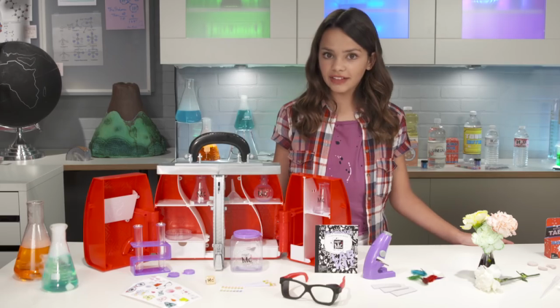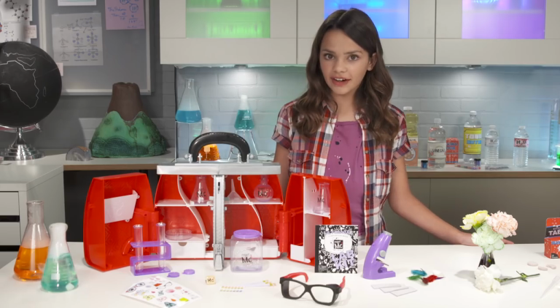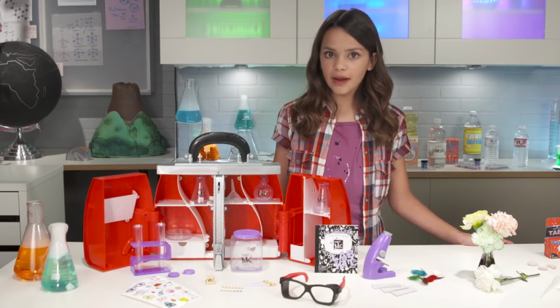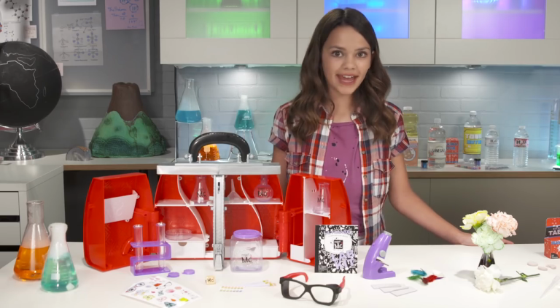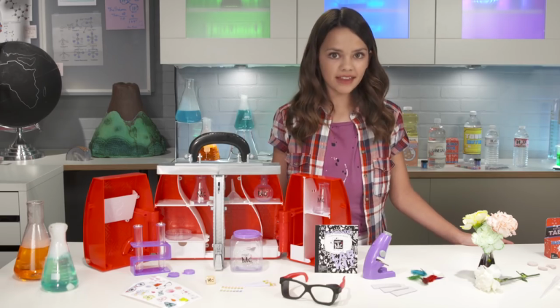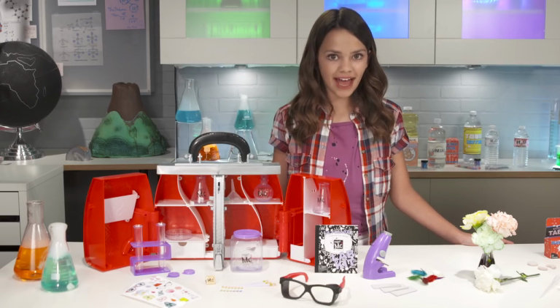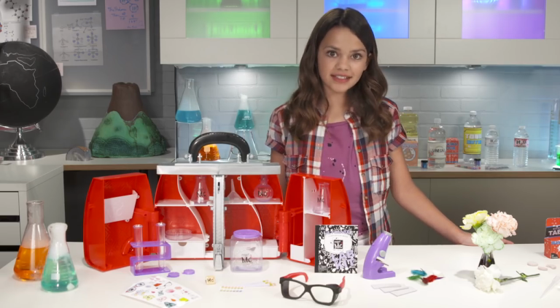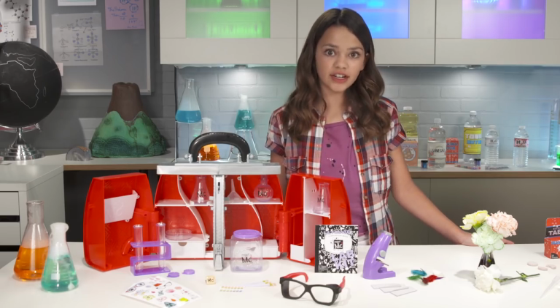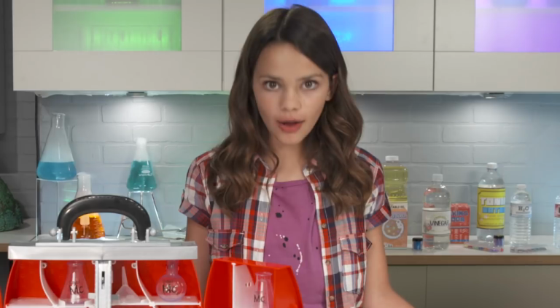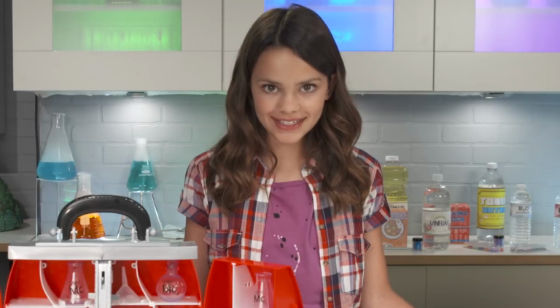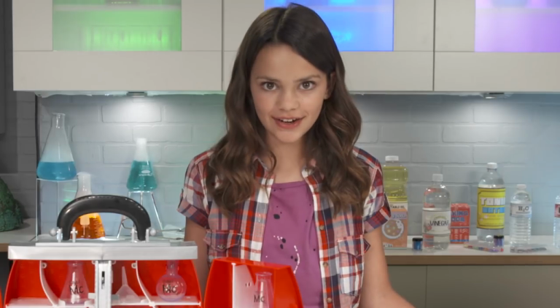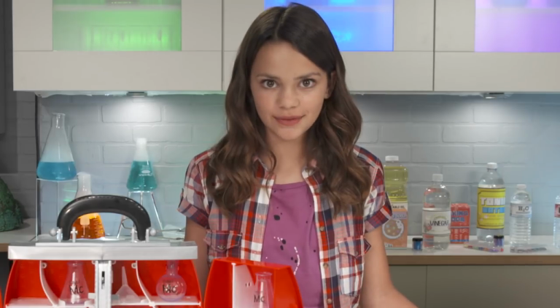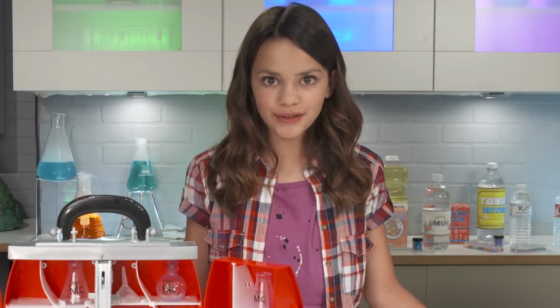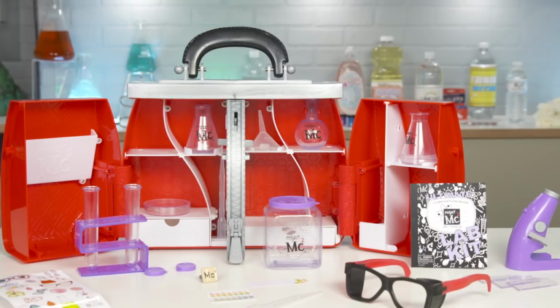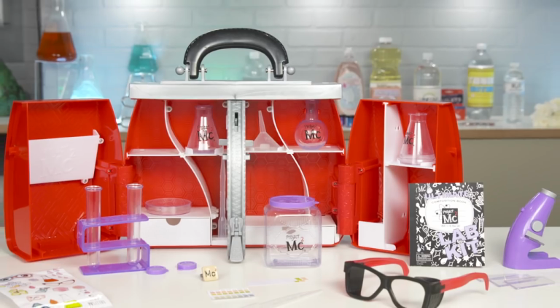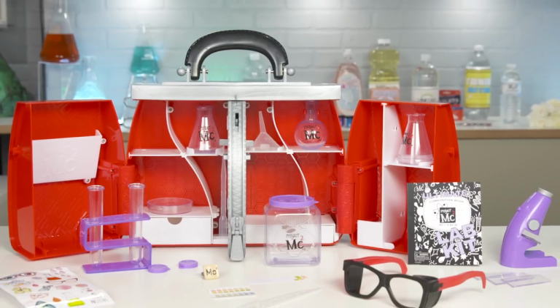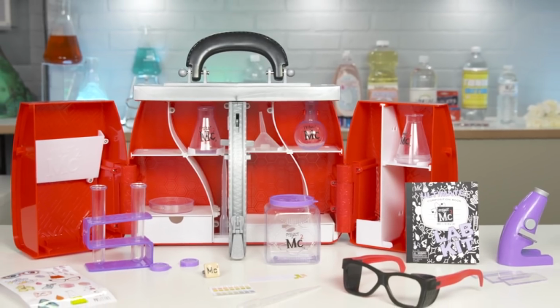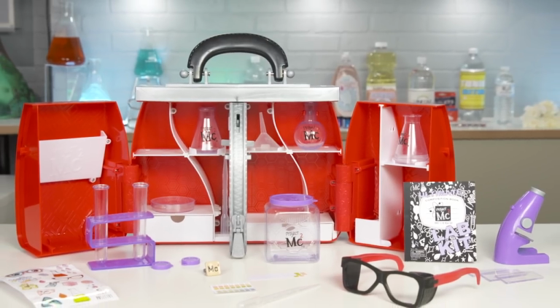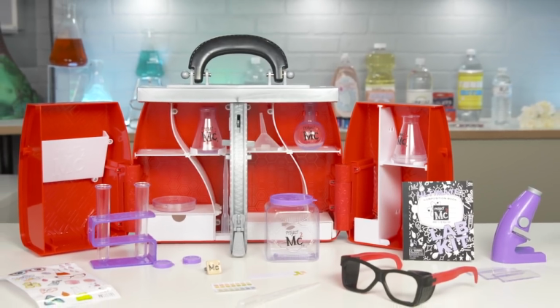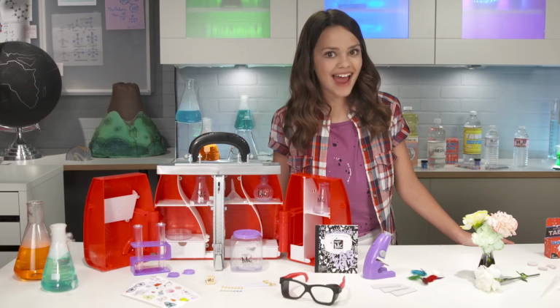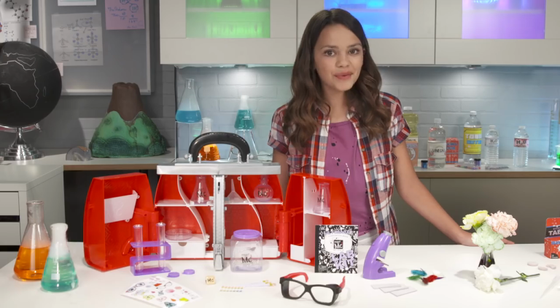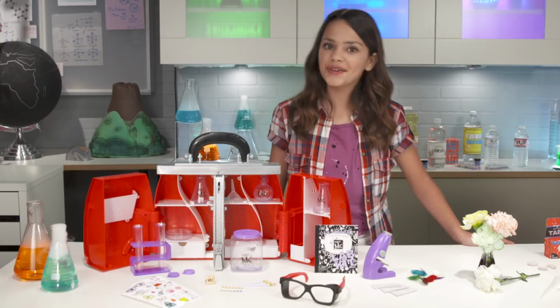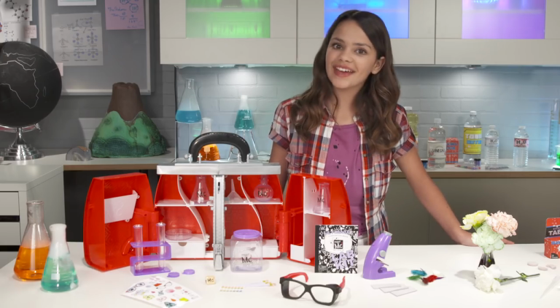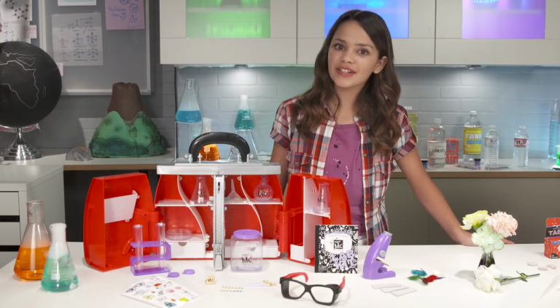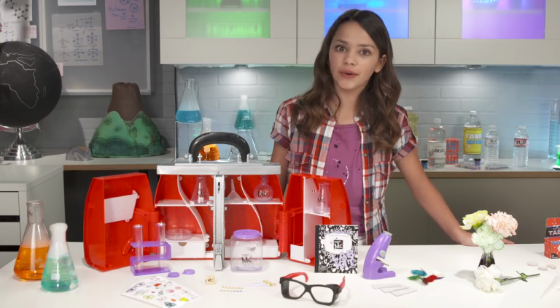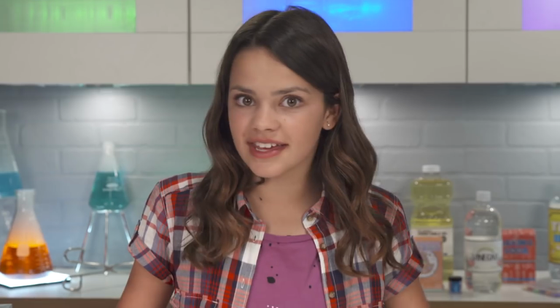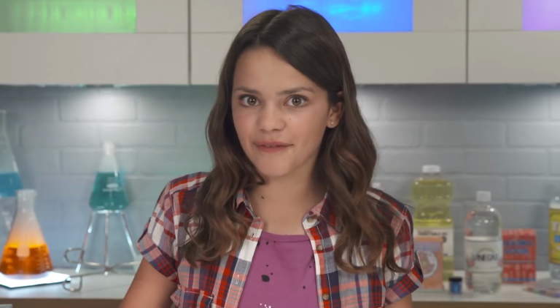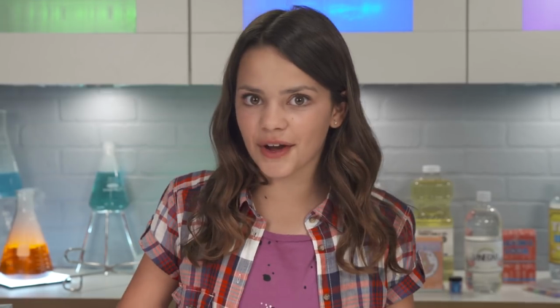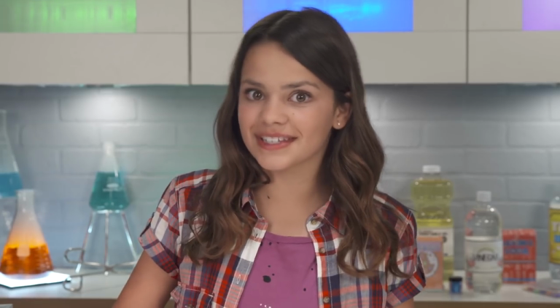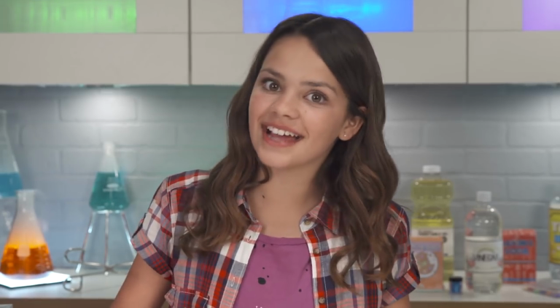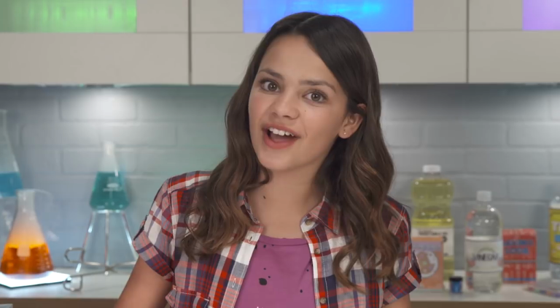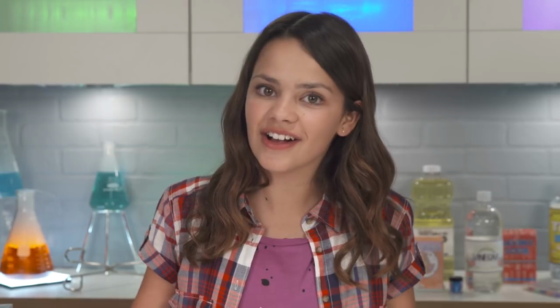The leader, Michaela McAllister, always carries around her ultimate lab kit. And now, you can too. You never know when science calls.